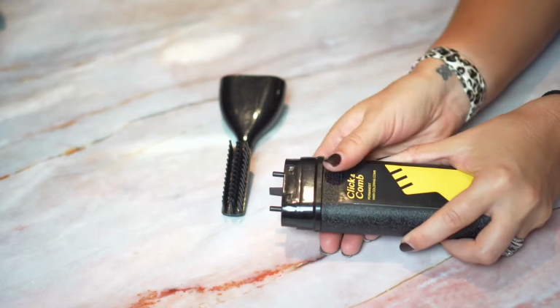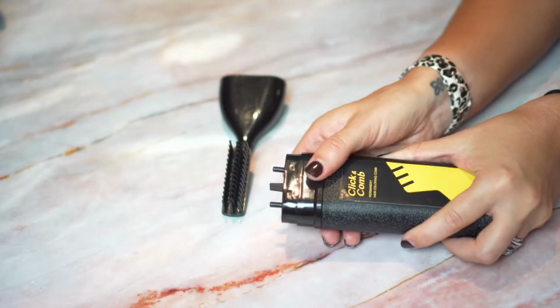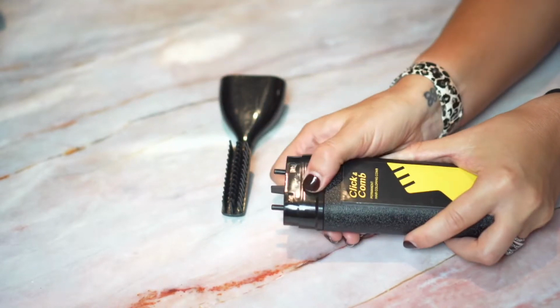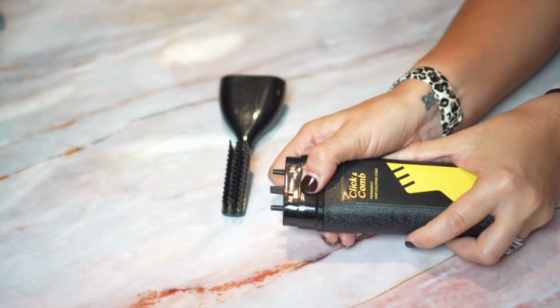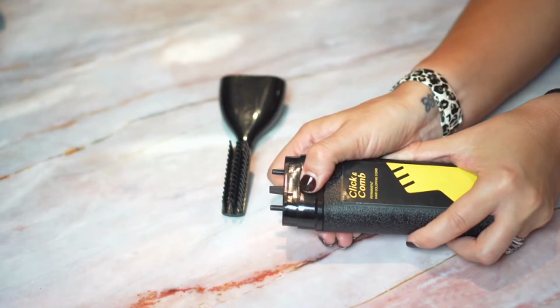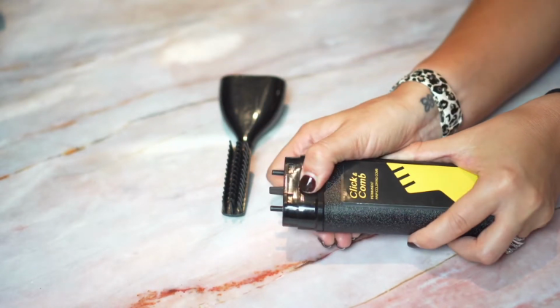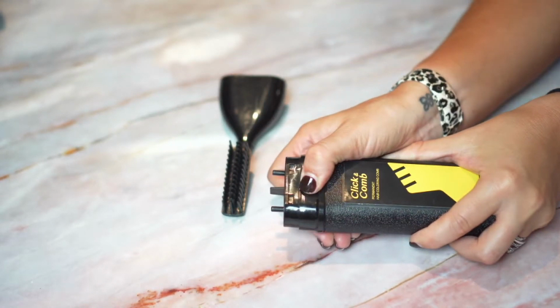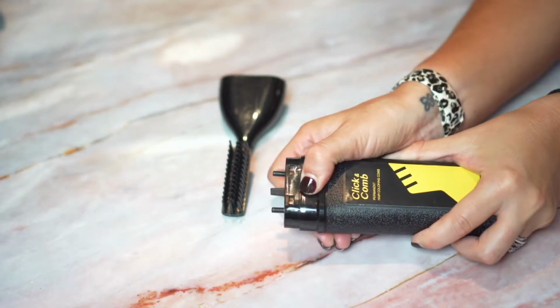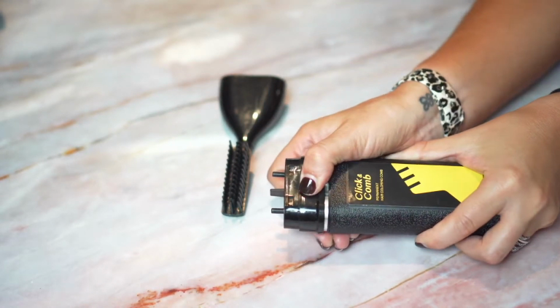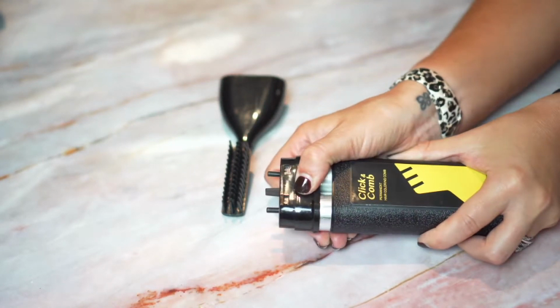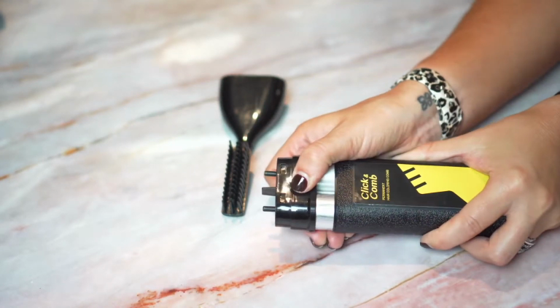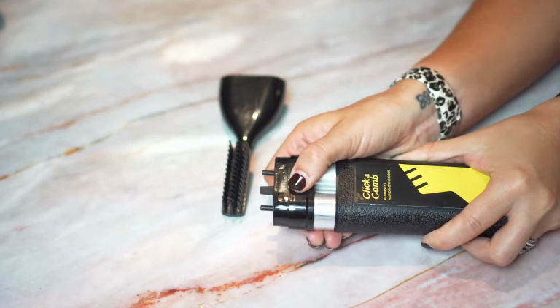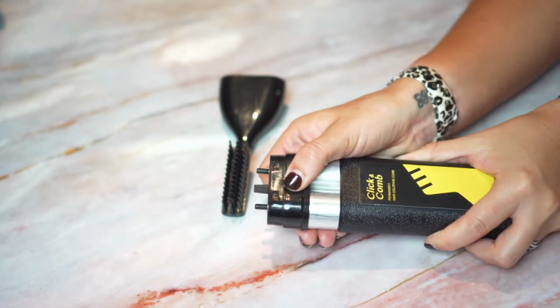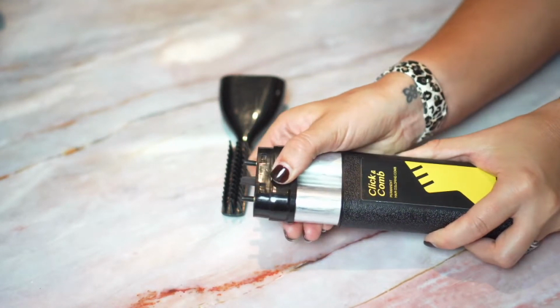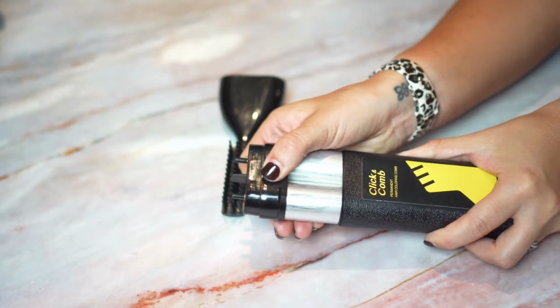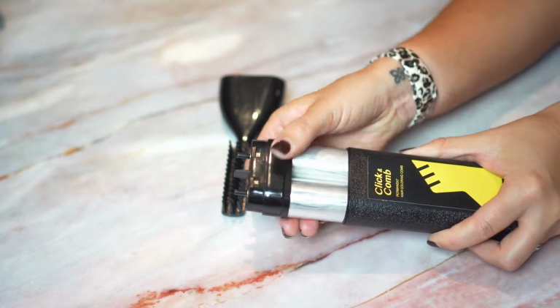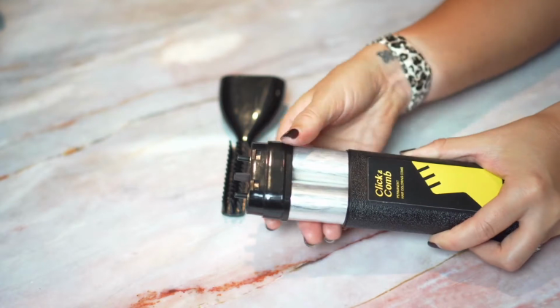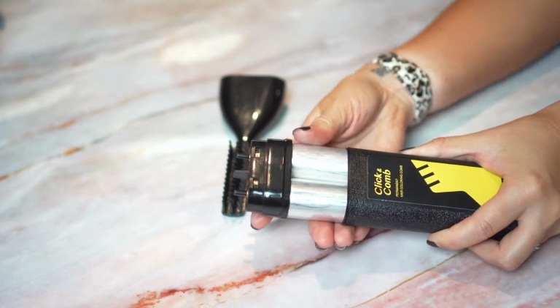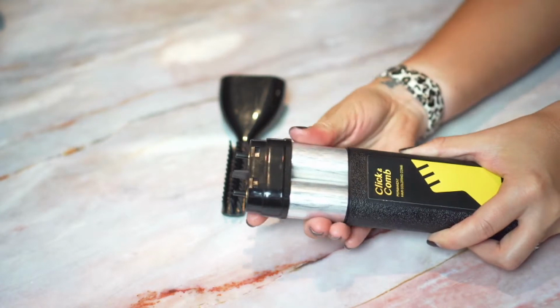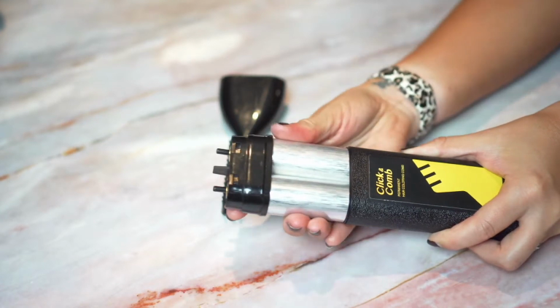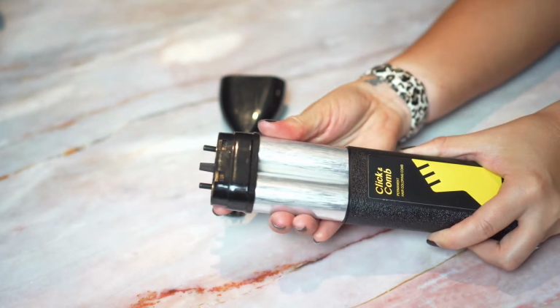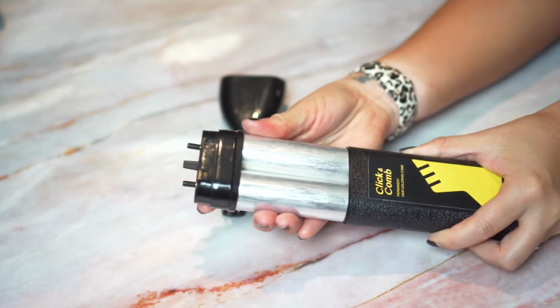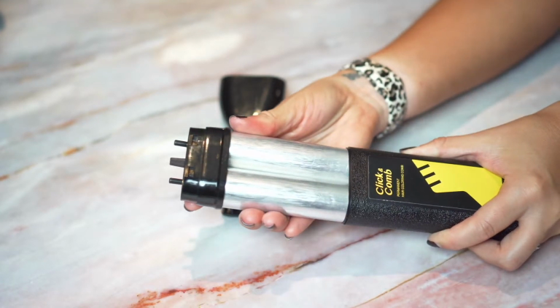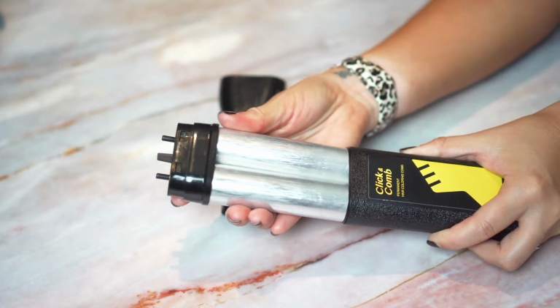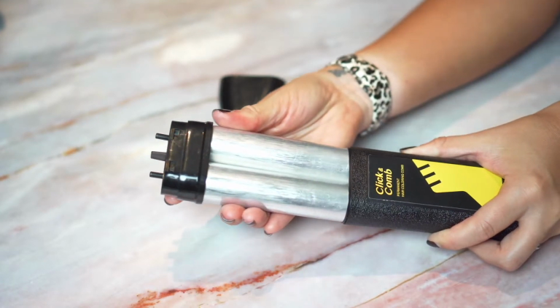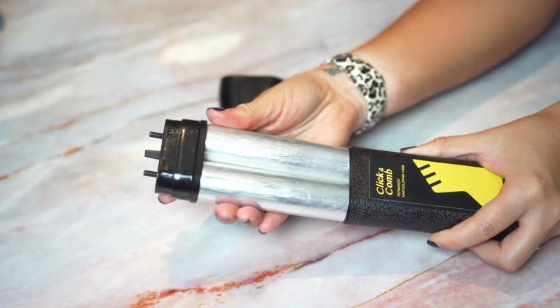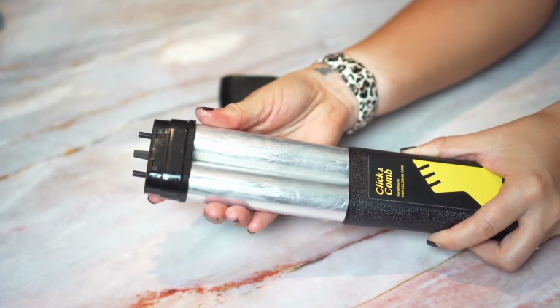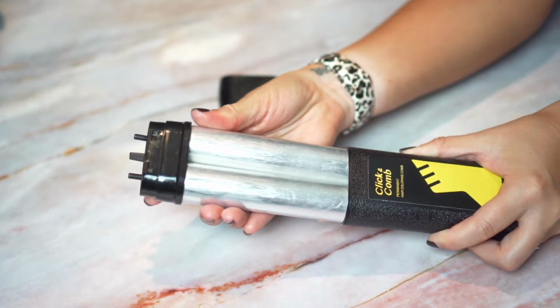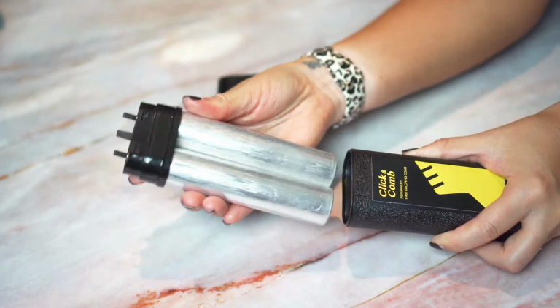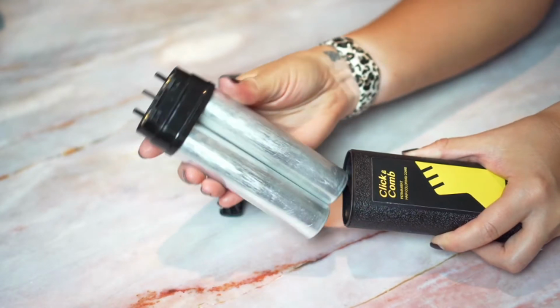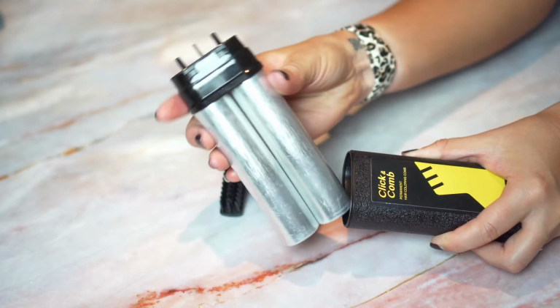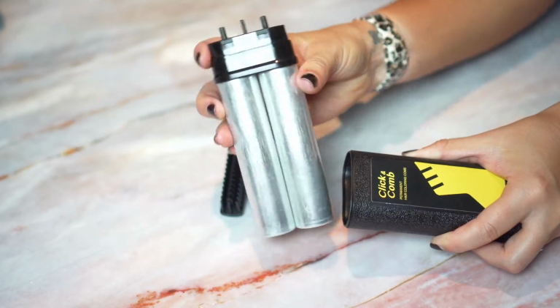You can easily switch to your desired hair dyes within clicks. Click & Comb refill tubes are made with recyclable aluminum.